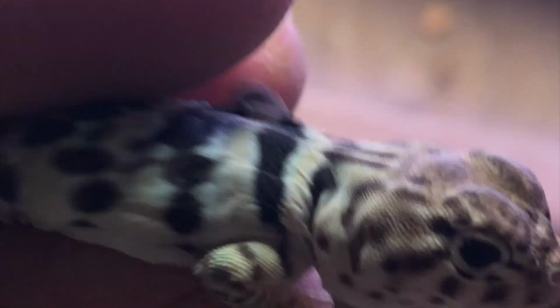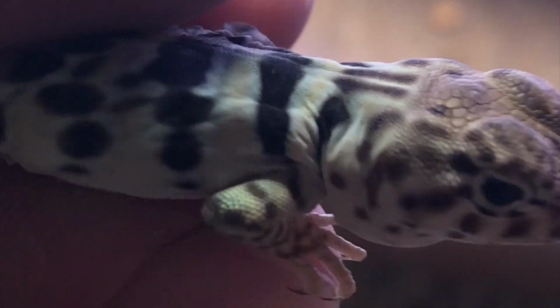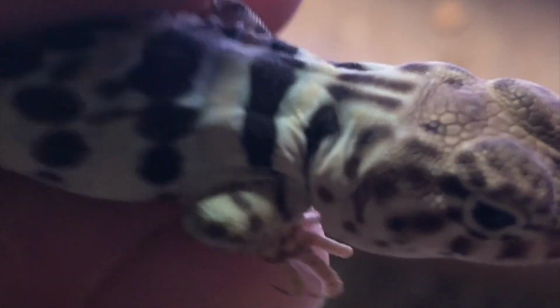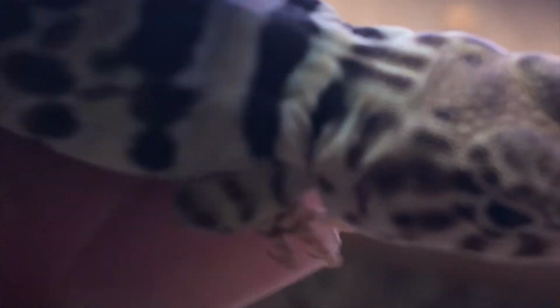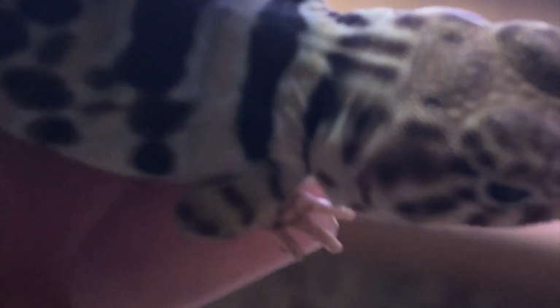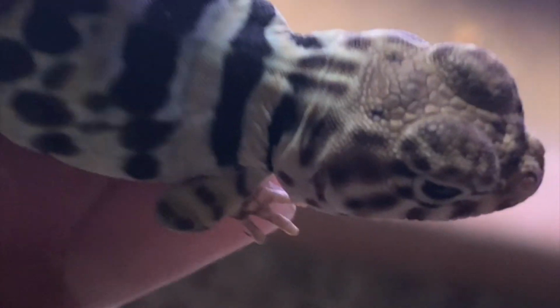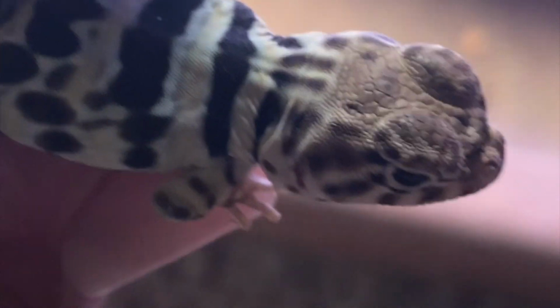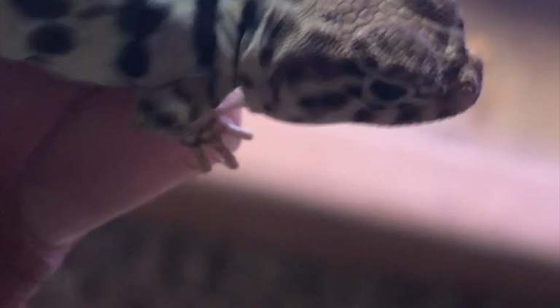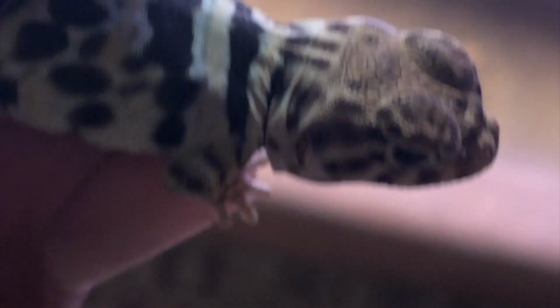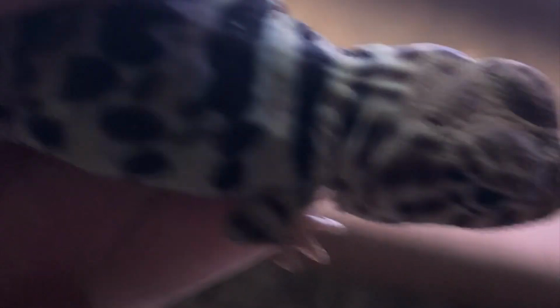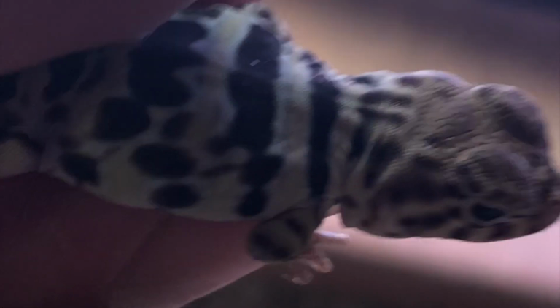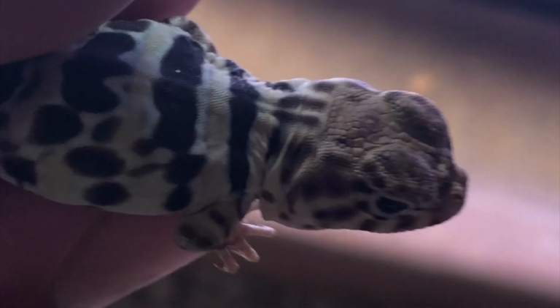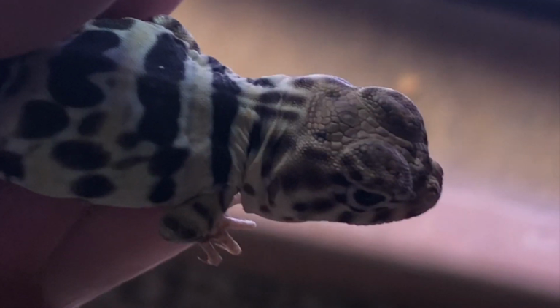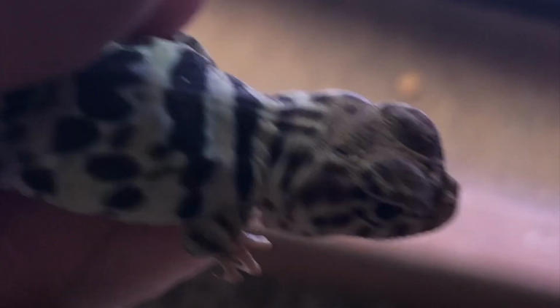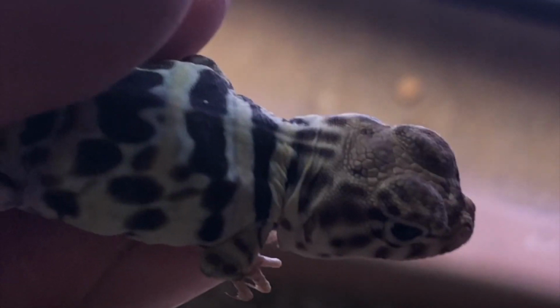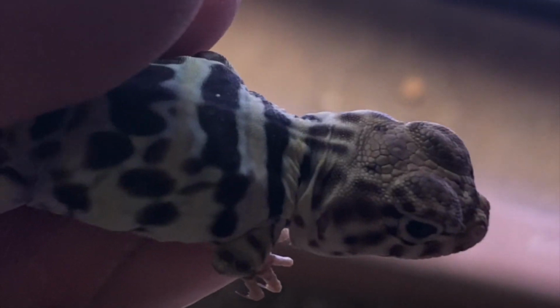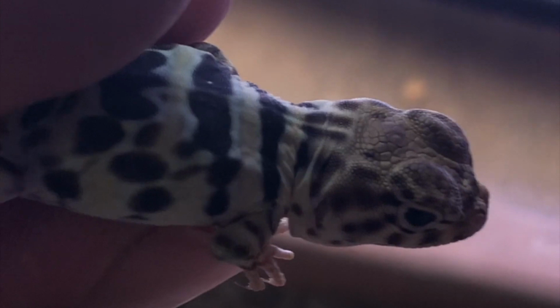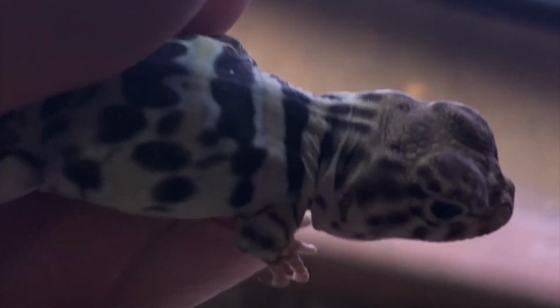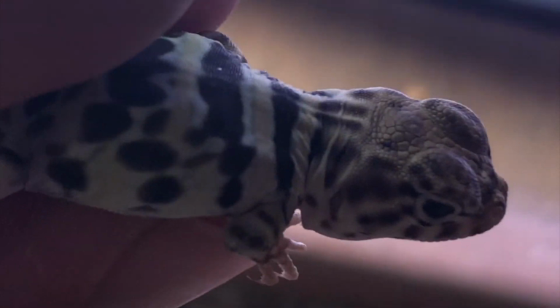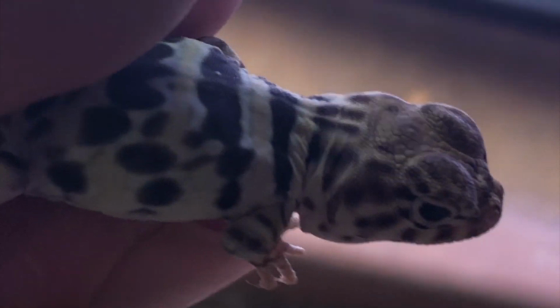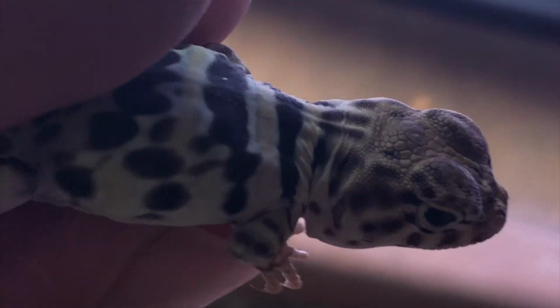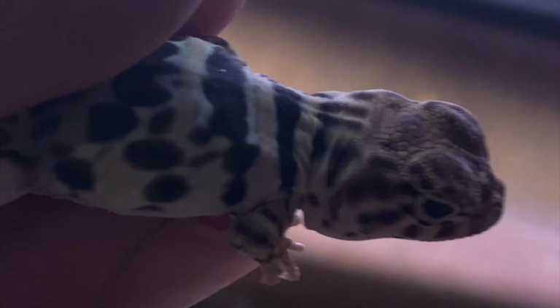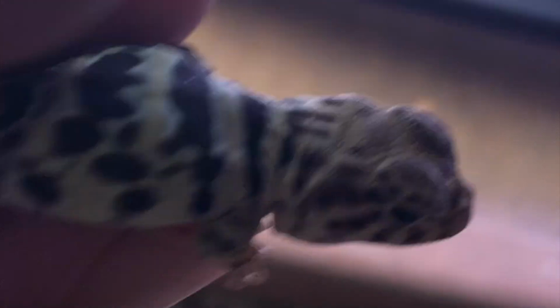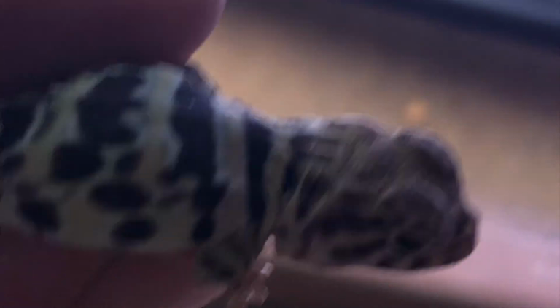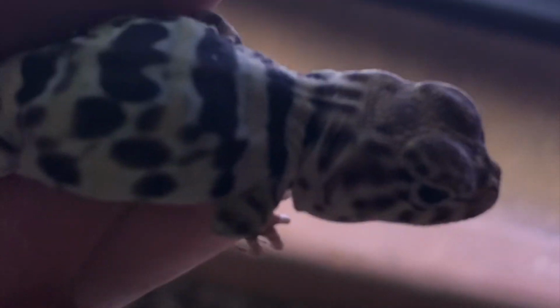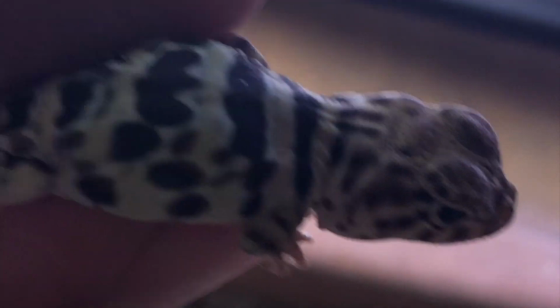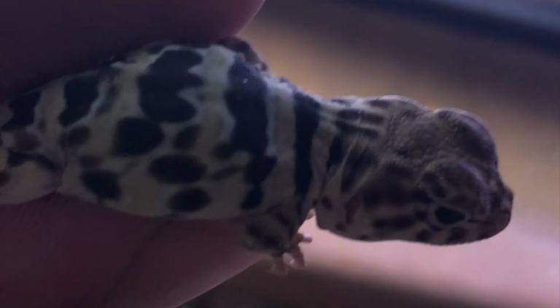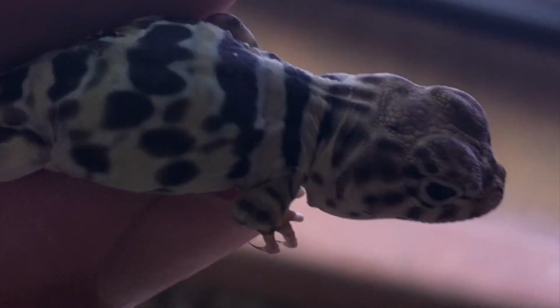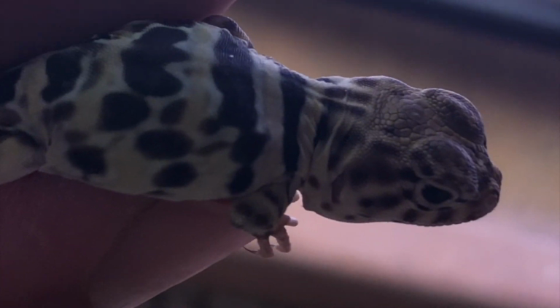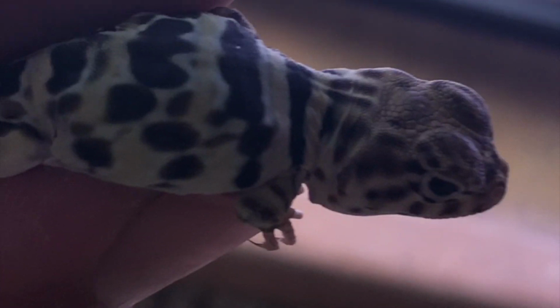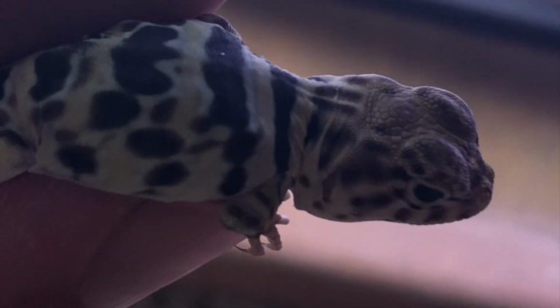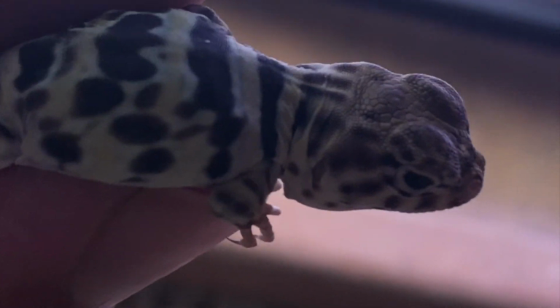This is a little female here — she's not too happy with me, but look at her pattern. This is one of my fancy spotted New Mexico babies and look at that gorgeous spotting on this one.